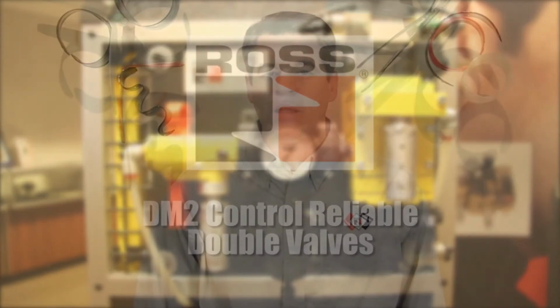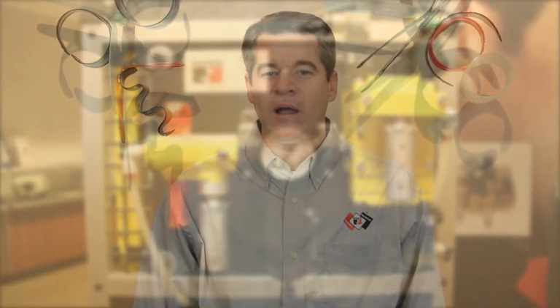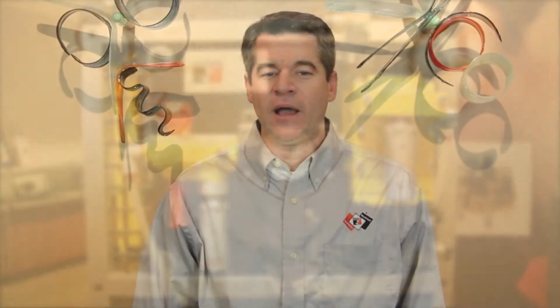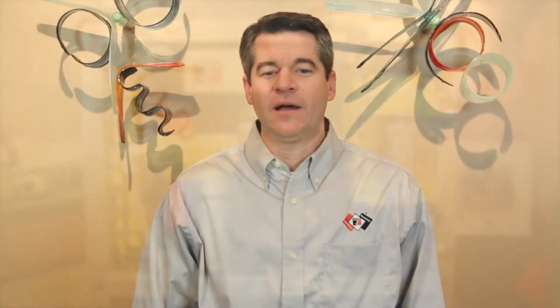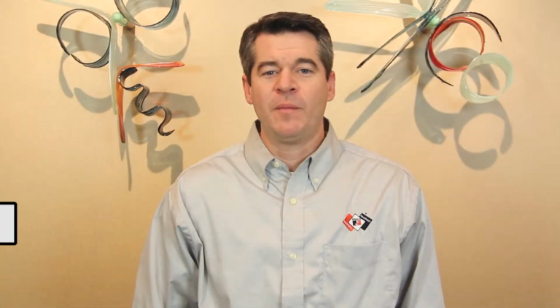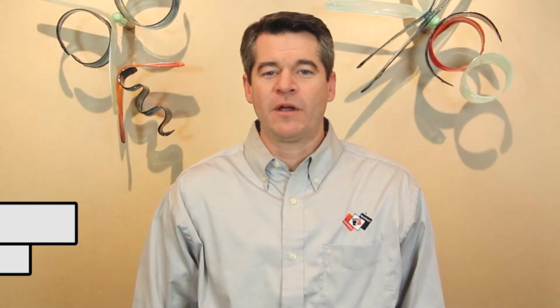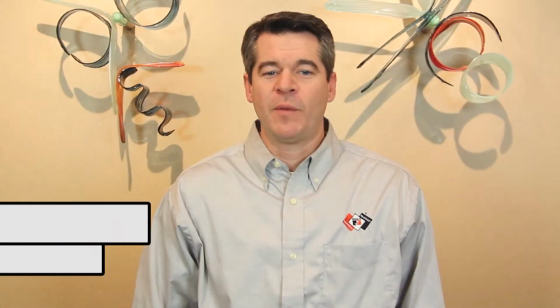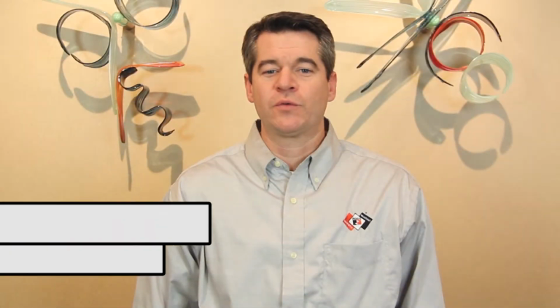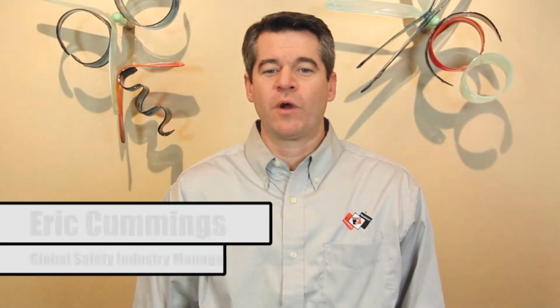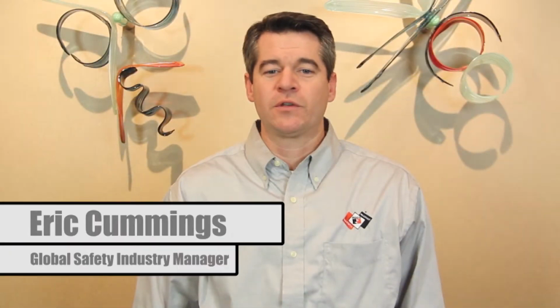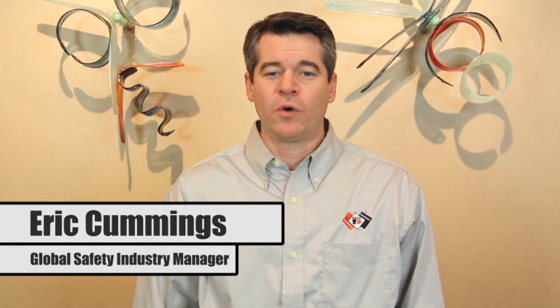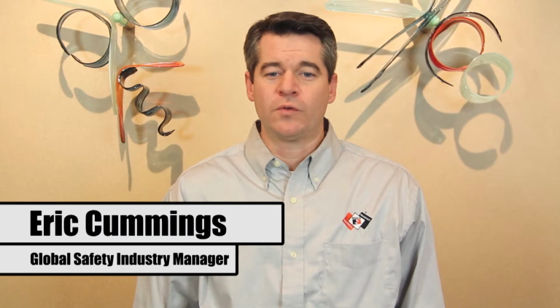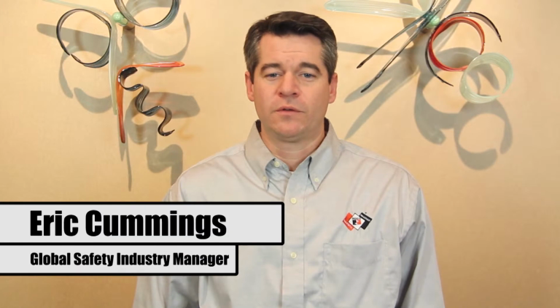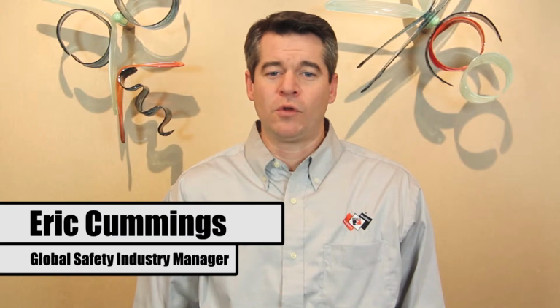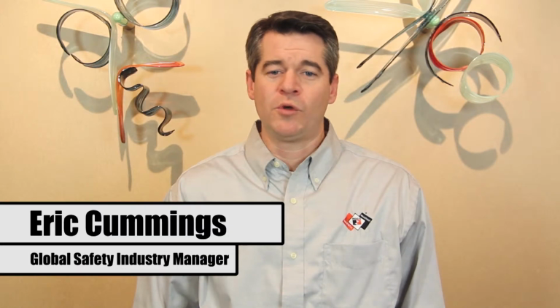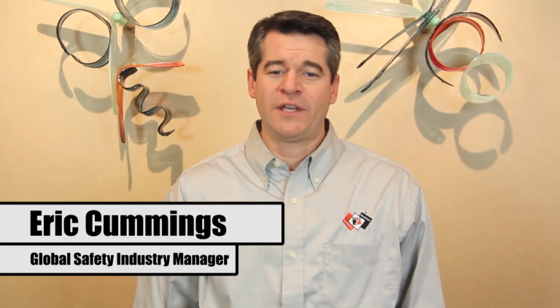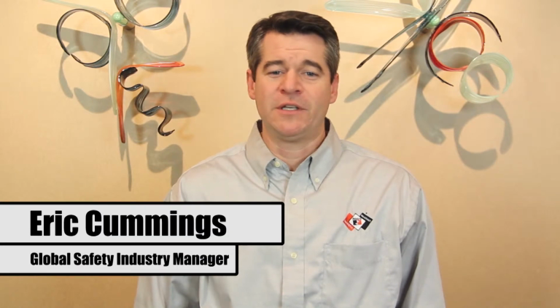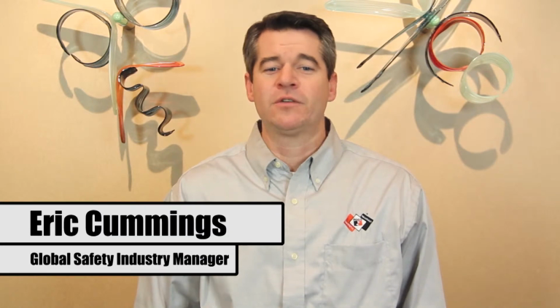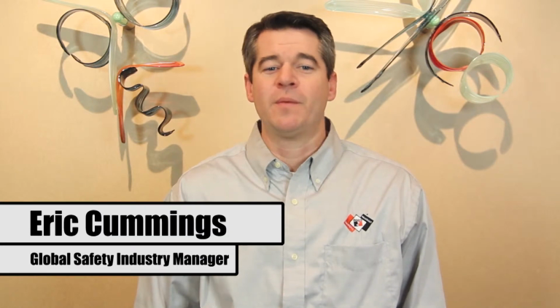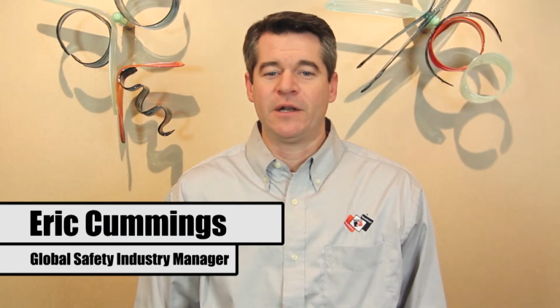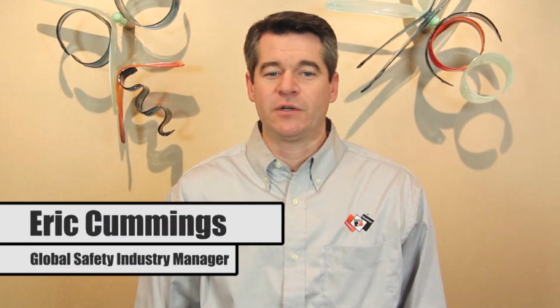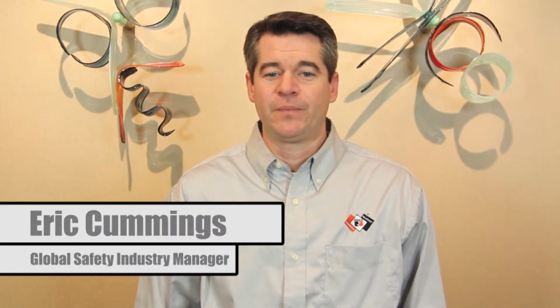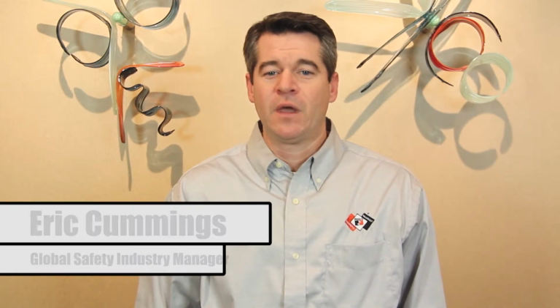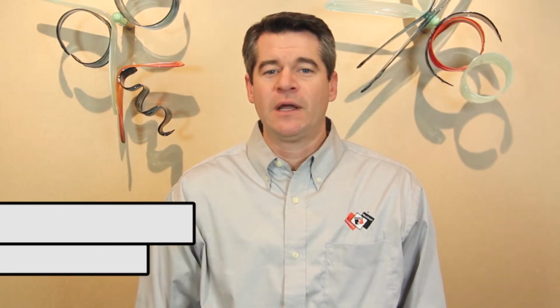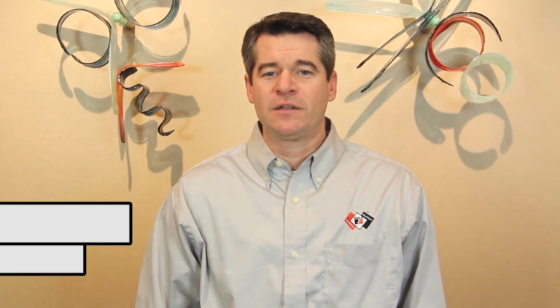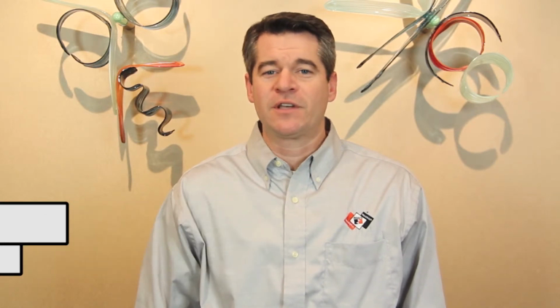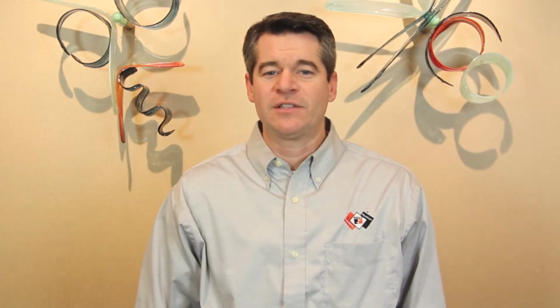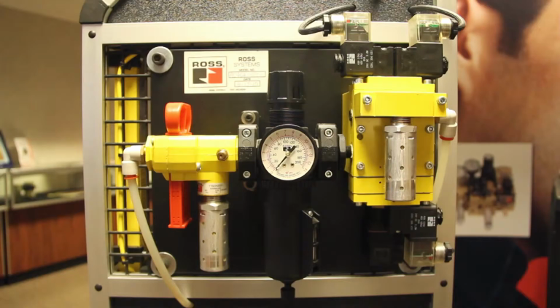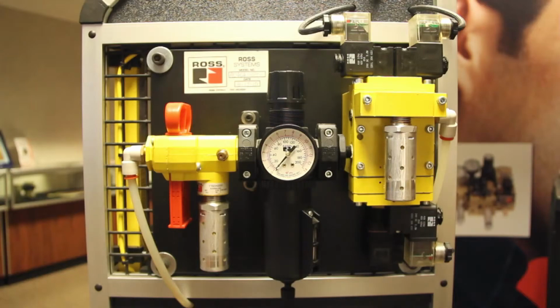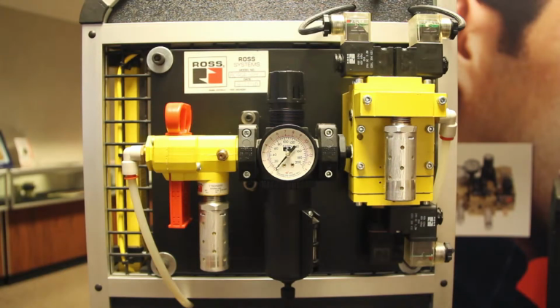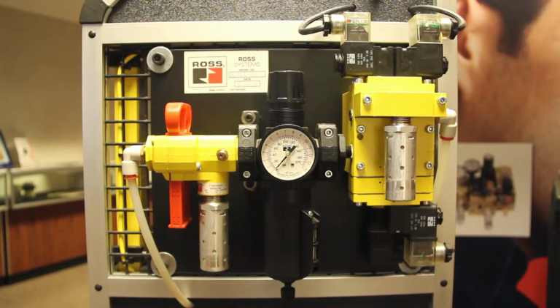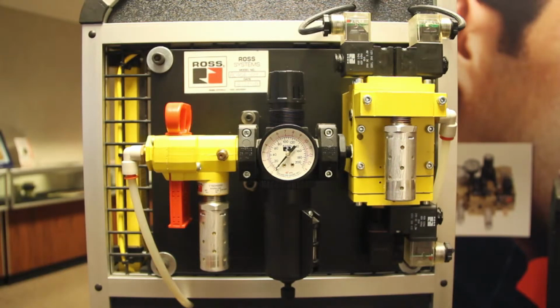Hi, I'm Eric Cummings with Ross Controls, the Global Safety Industry Manager, here to discuss the DM2 valve.